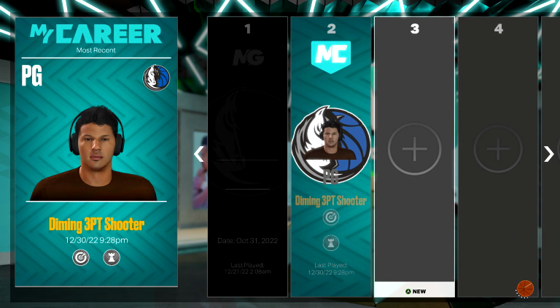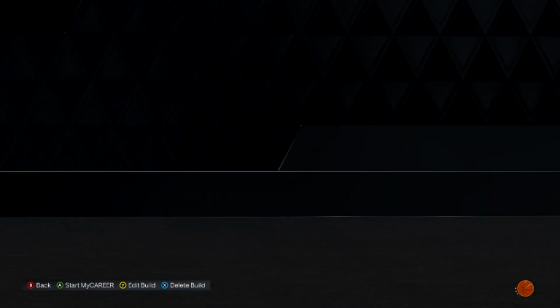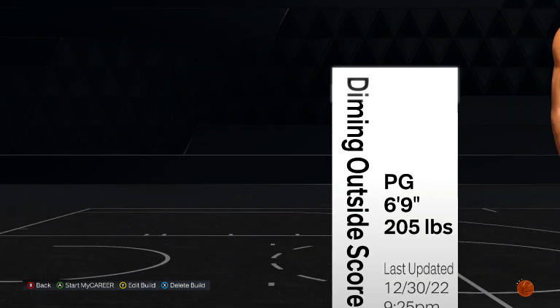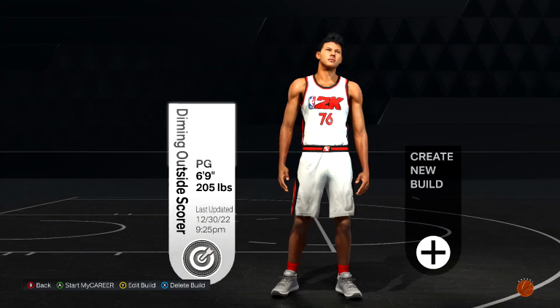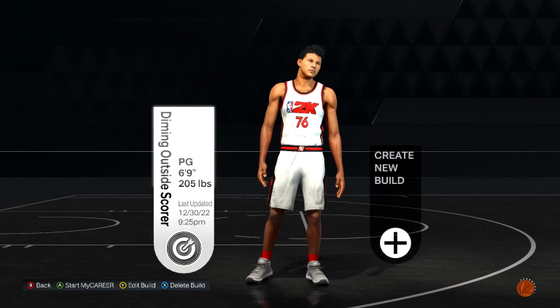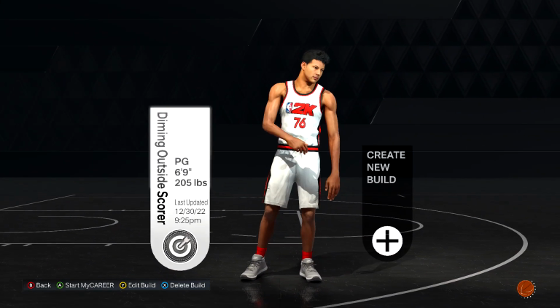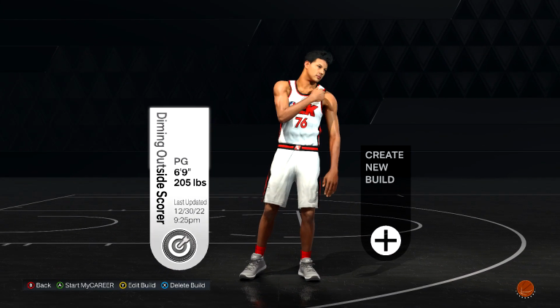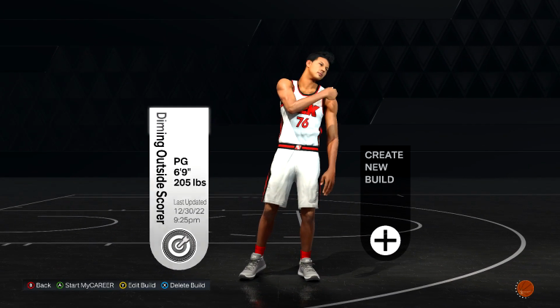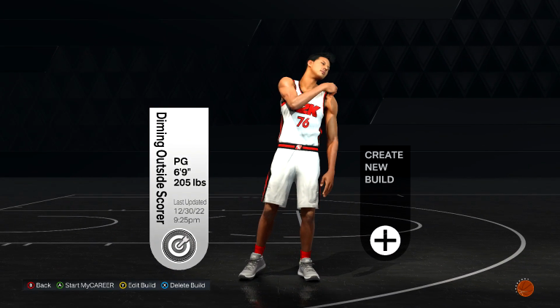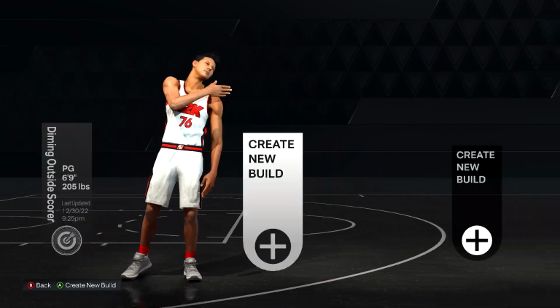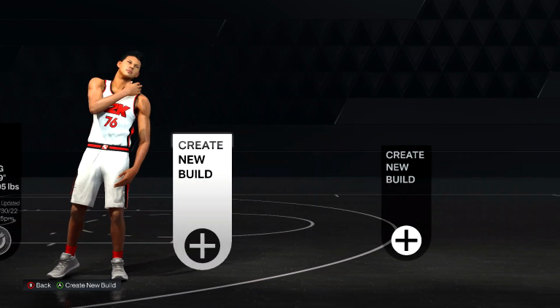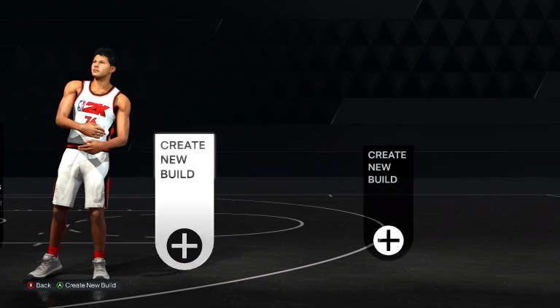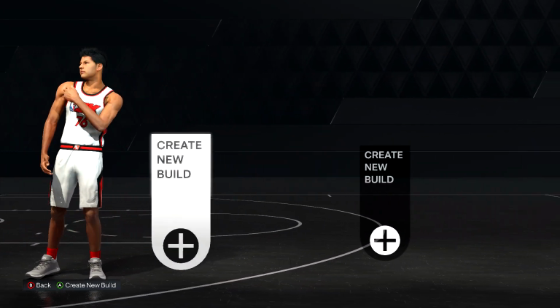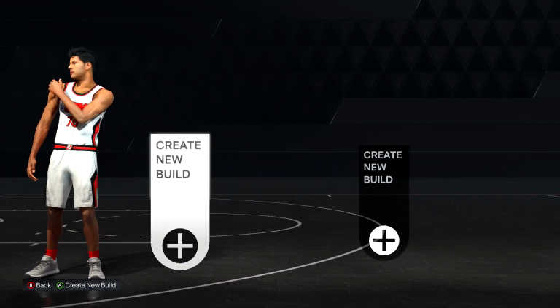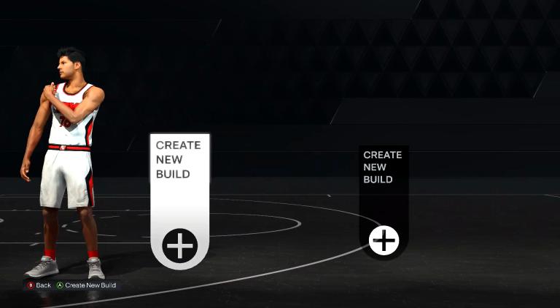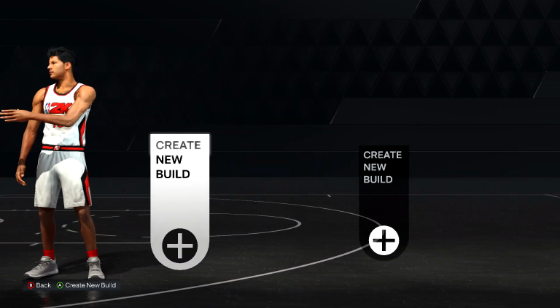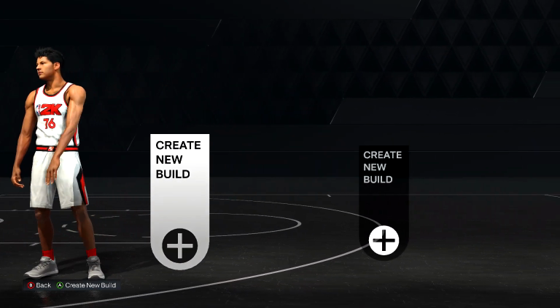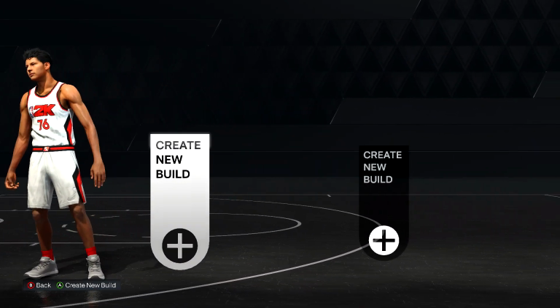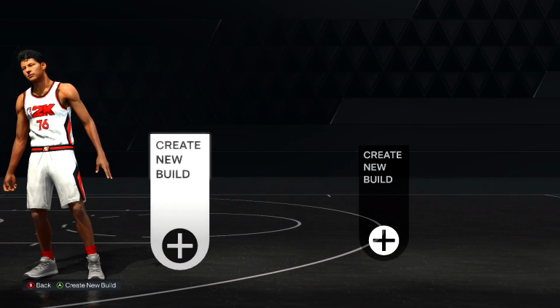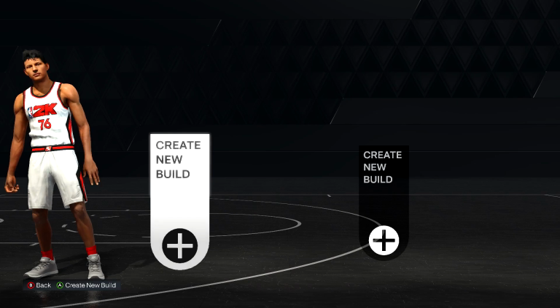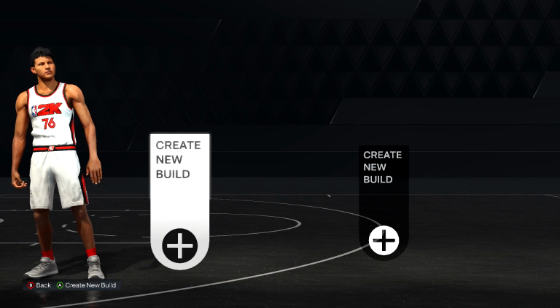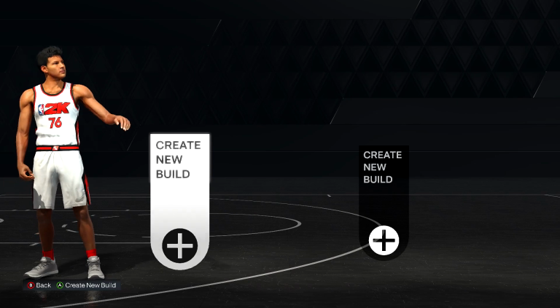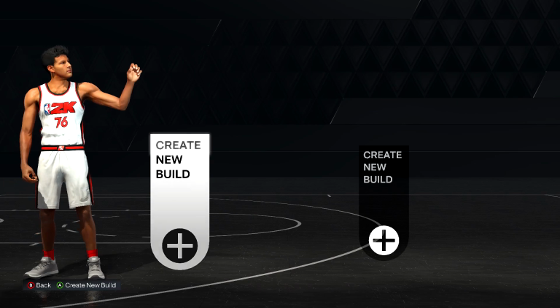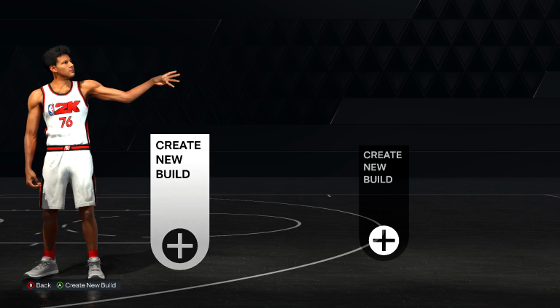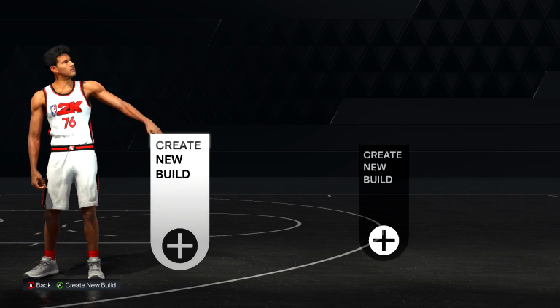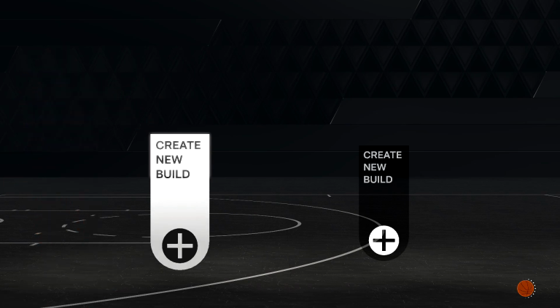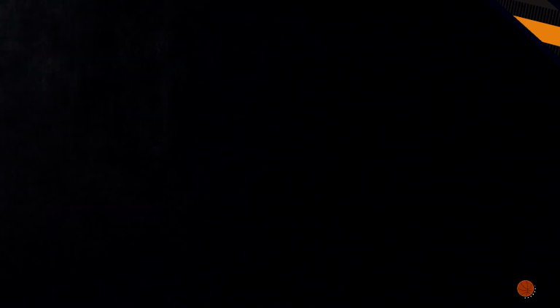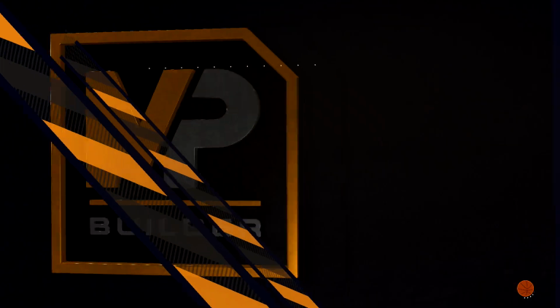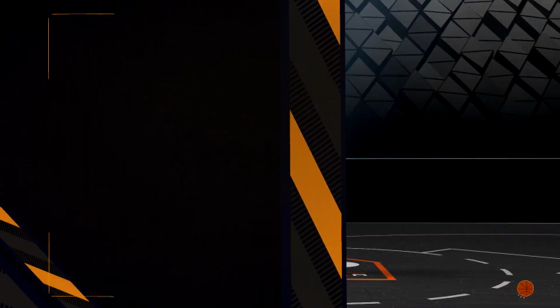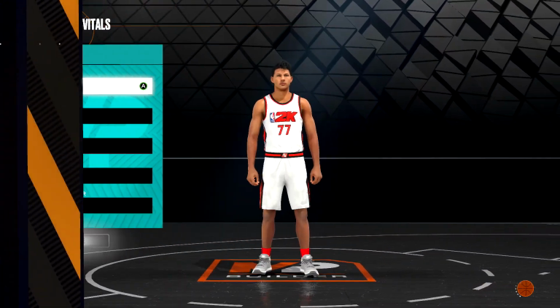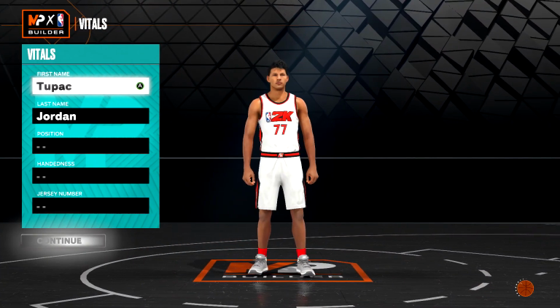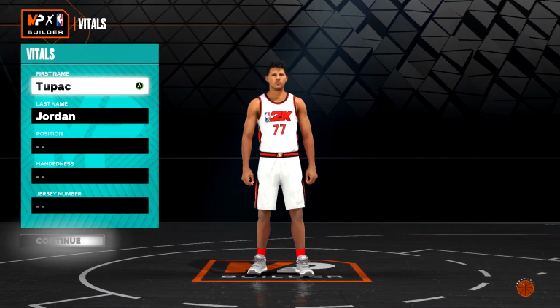Make sure you make one in an empty slot. Go to Create a New Build and we're going to have to make it a very specific body type.